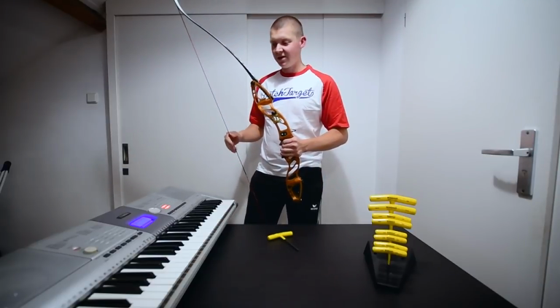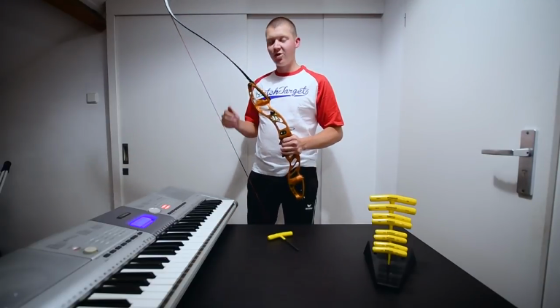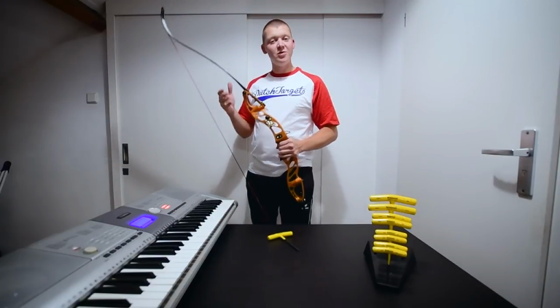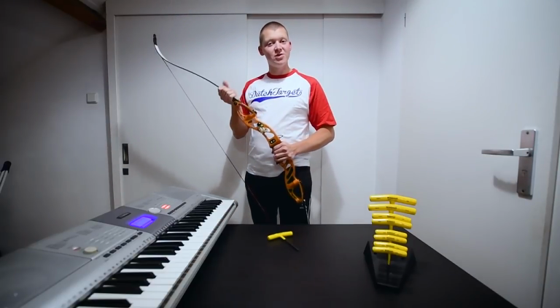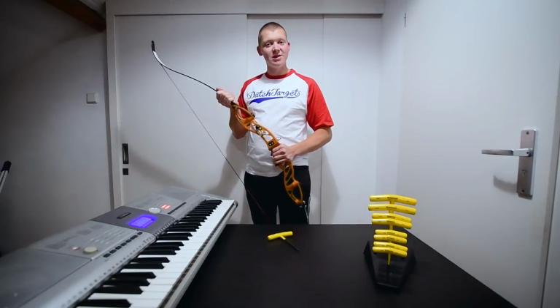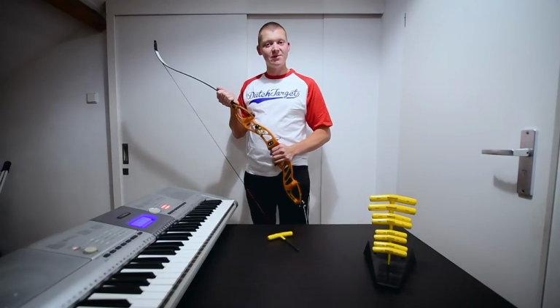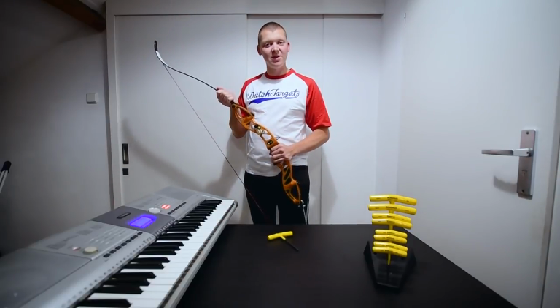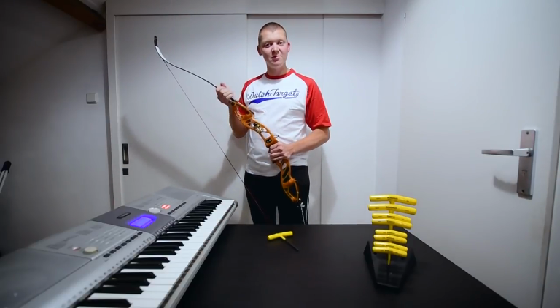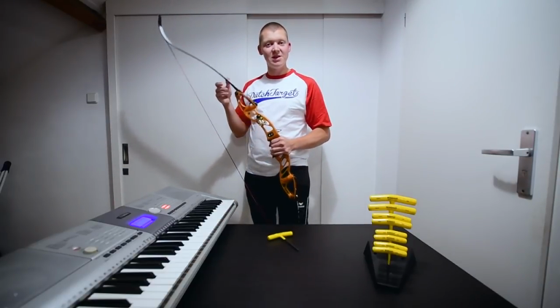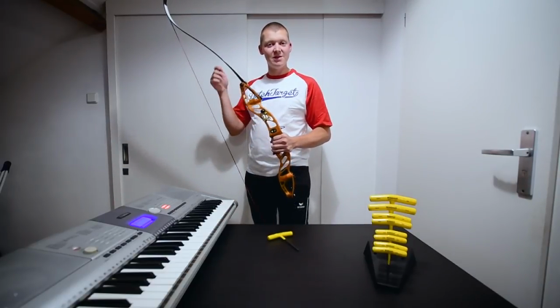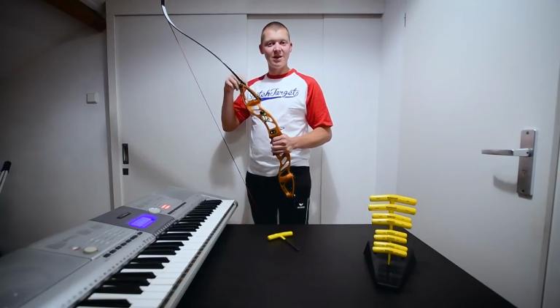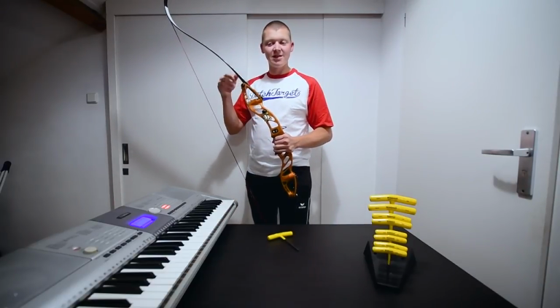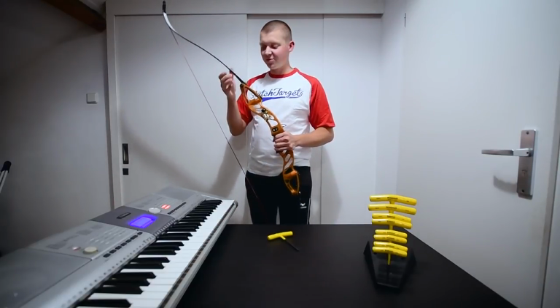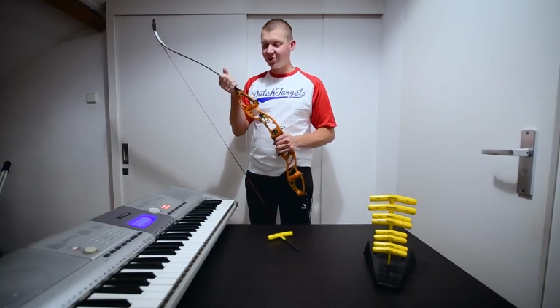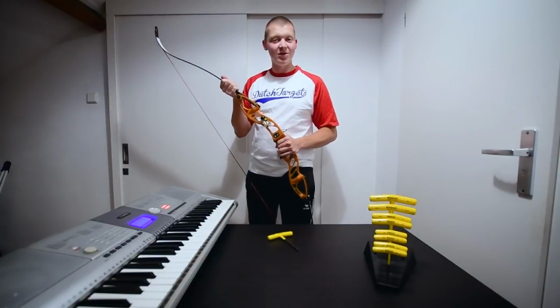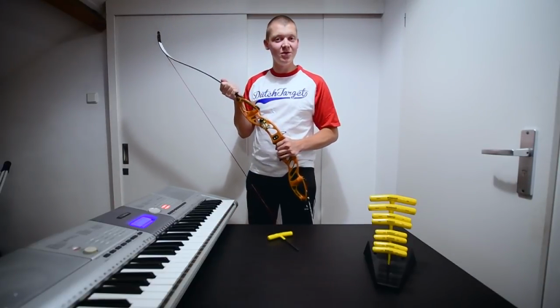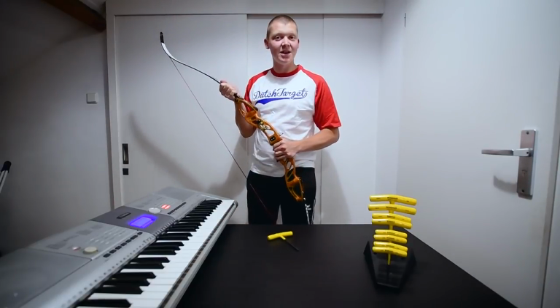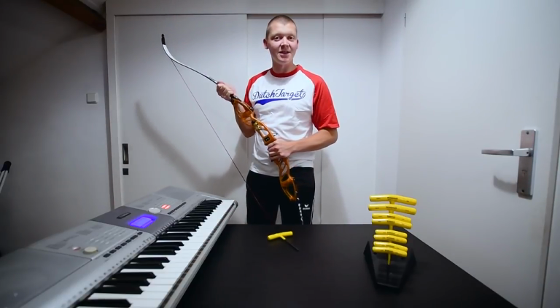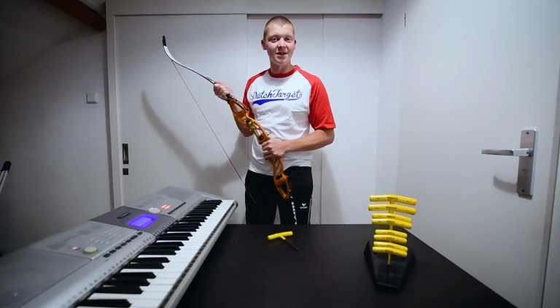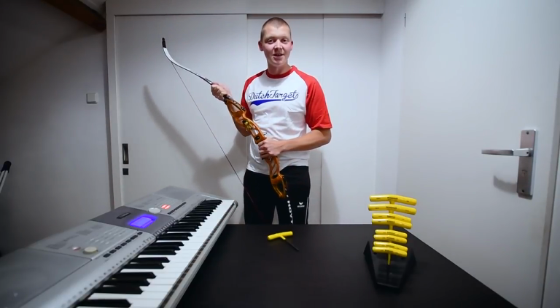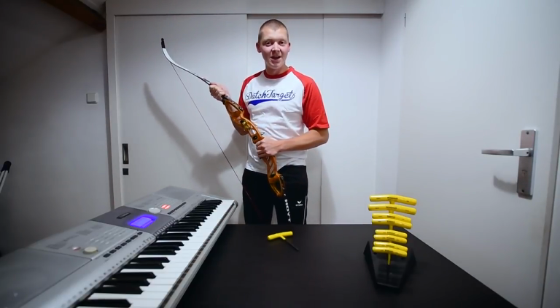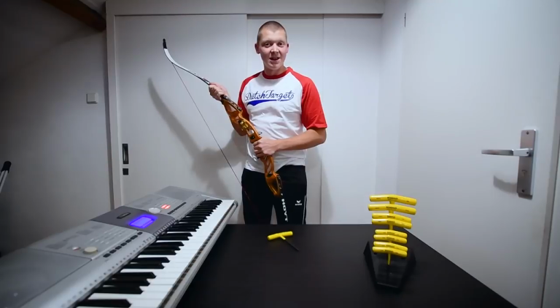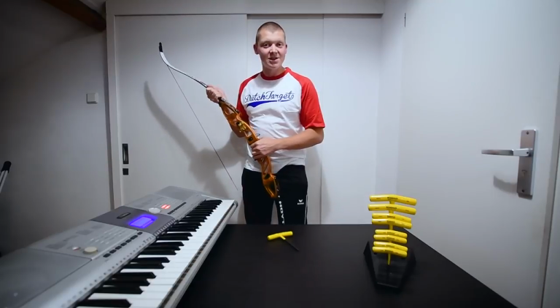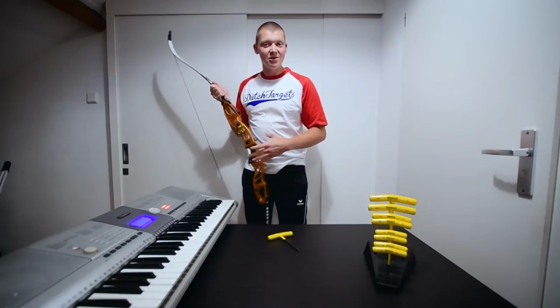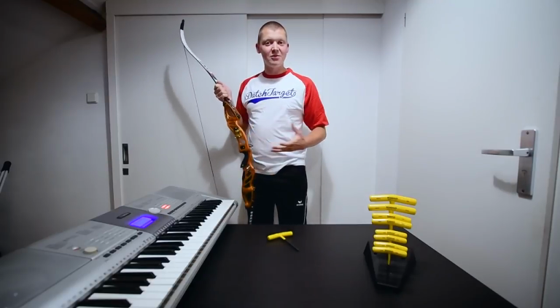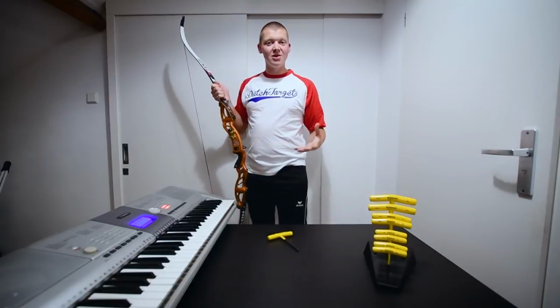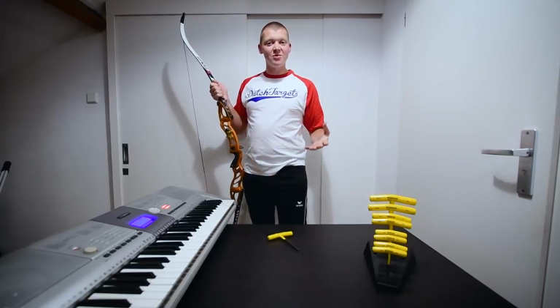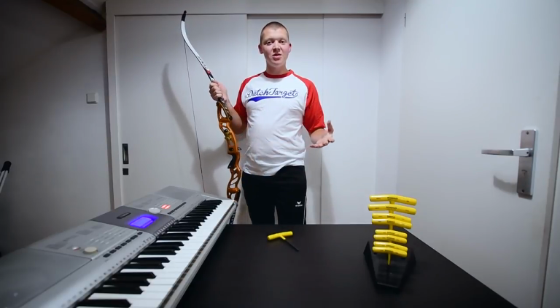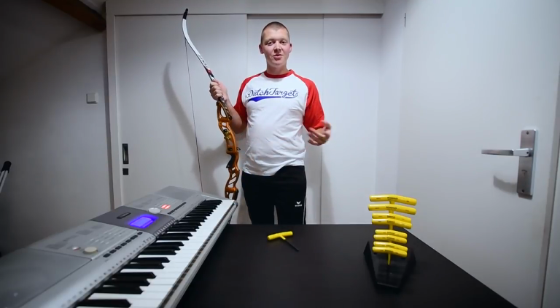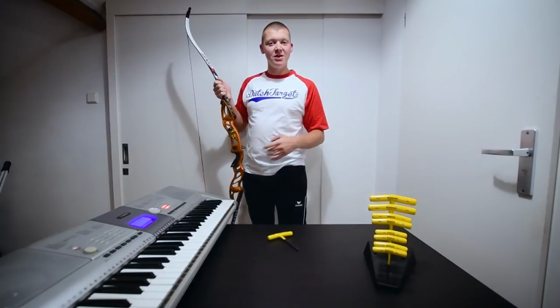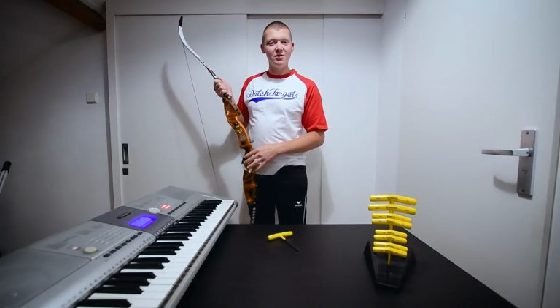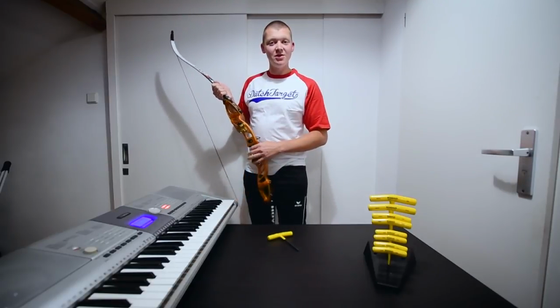I hope you enjoyed this video. Please leave a like down below if you do, and let us know if you want to learn more about recurve tuning.